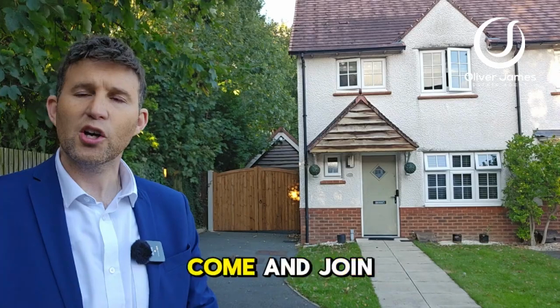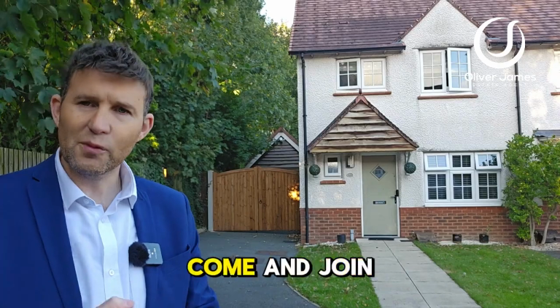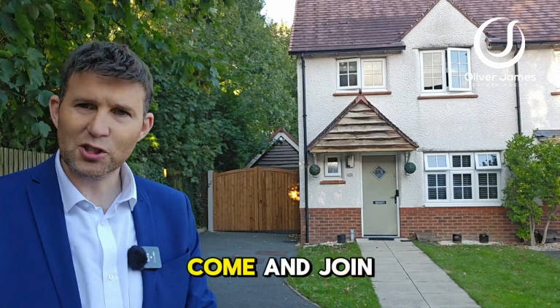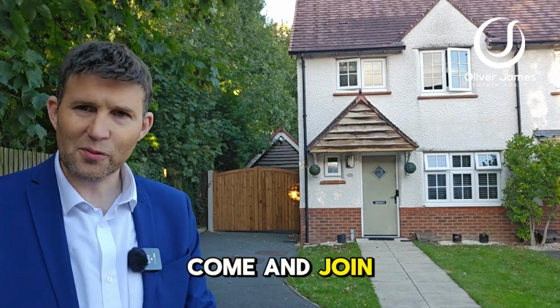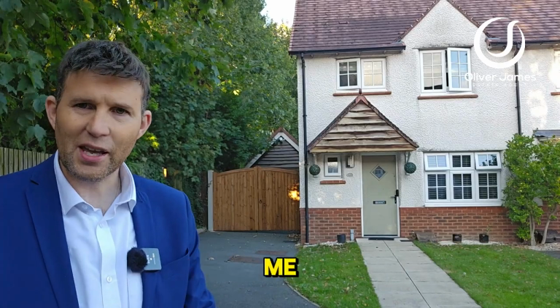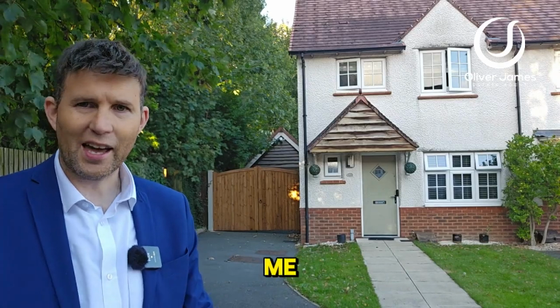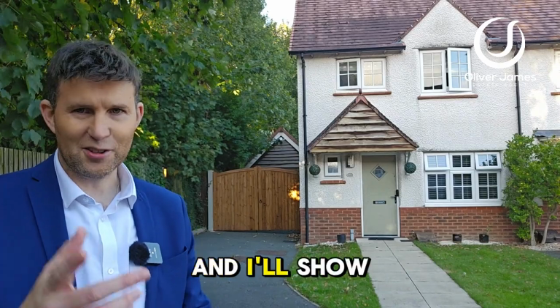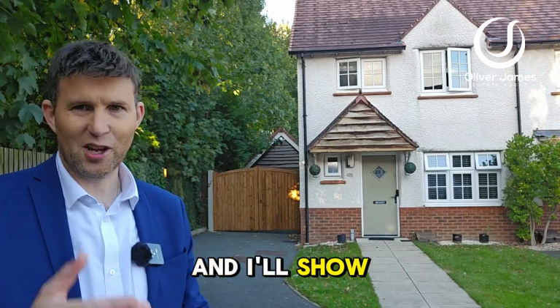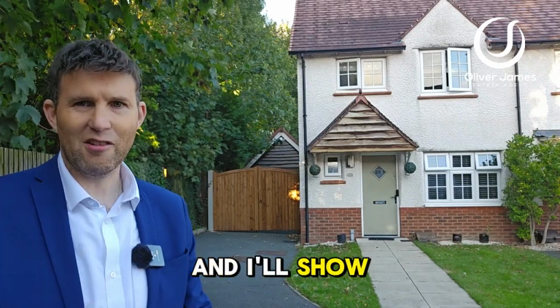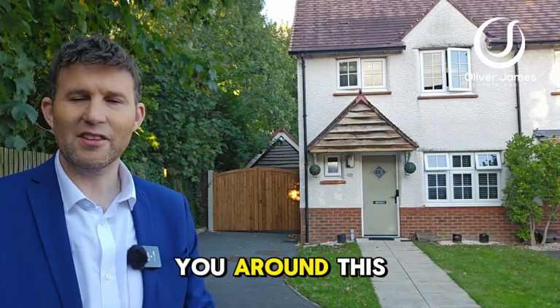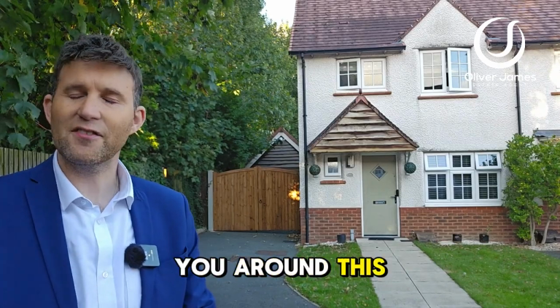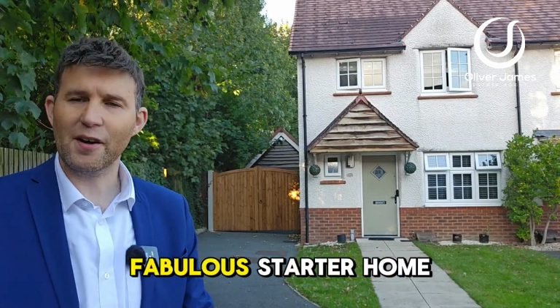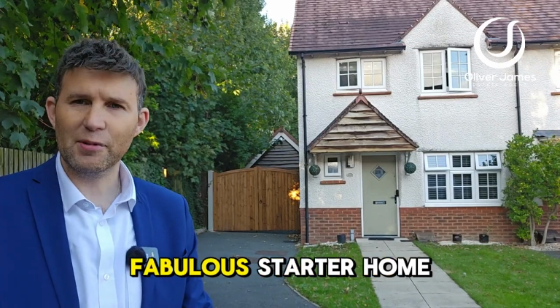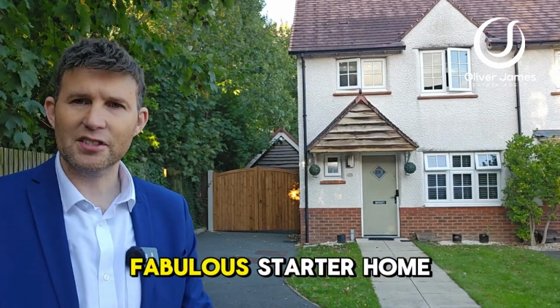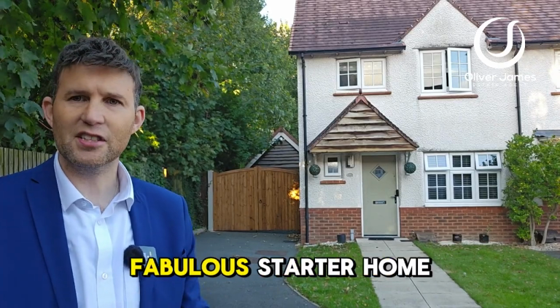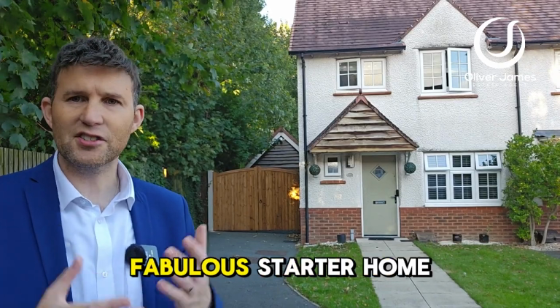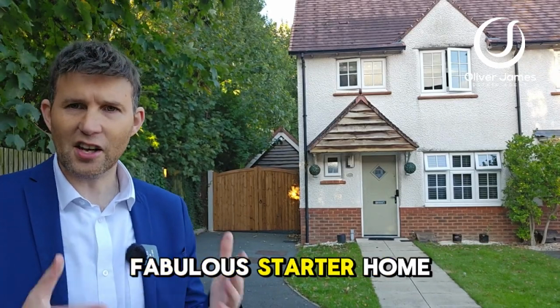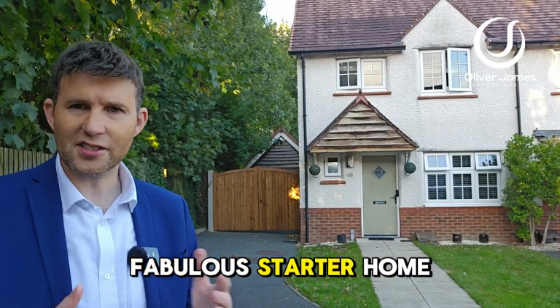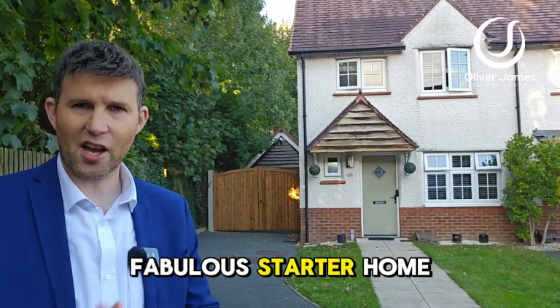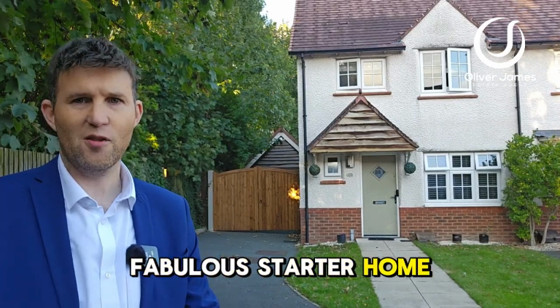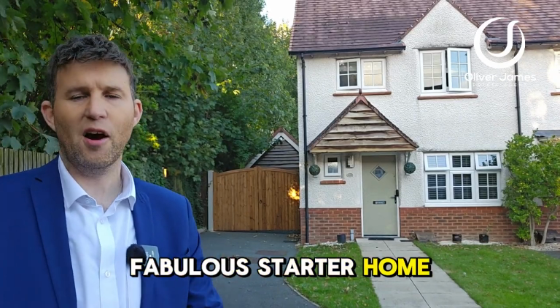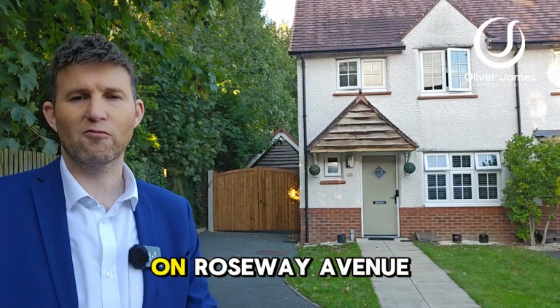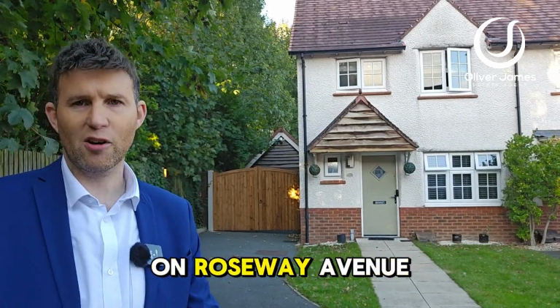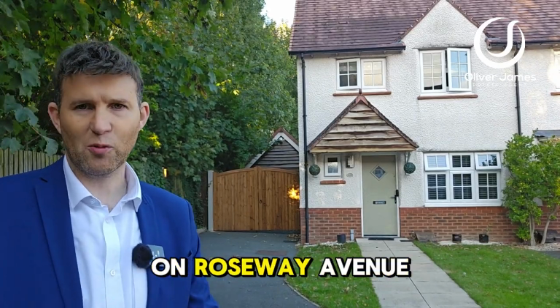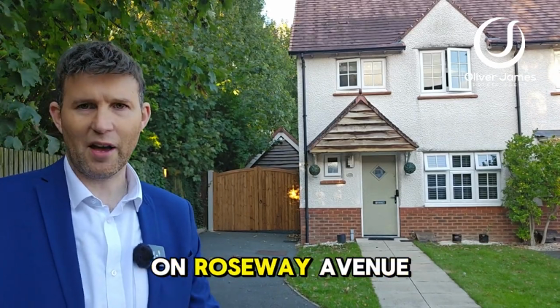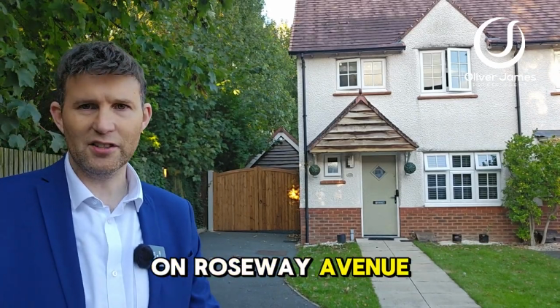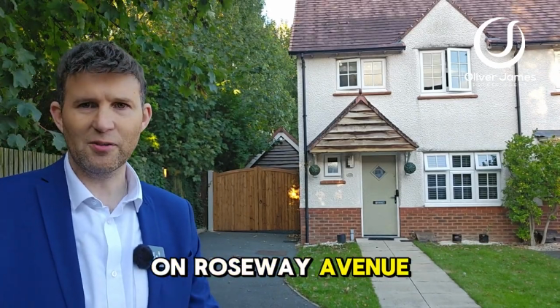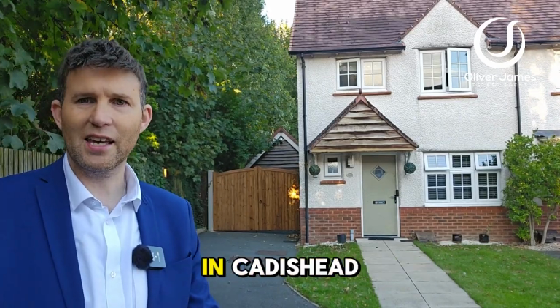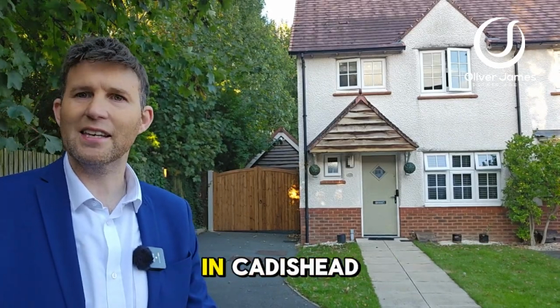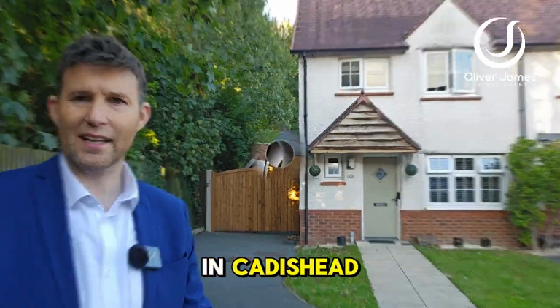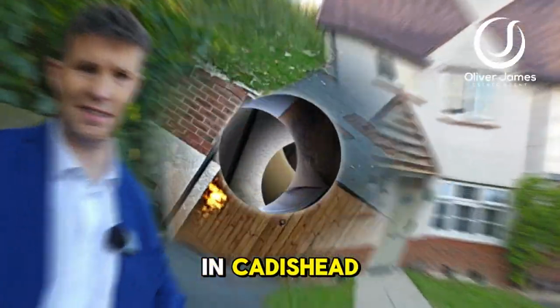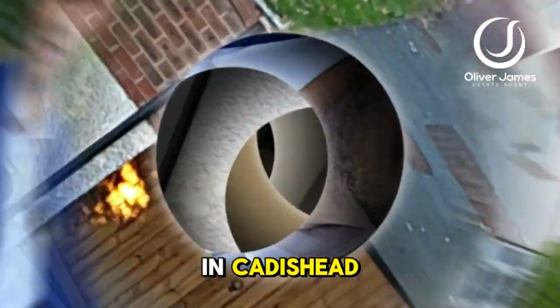Come and join me and I'll show you around this fabulous starter home on Roseway Avenue in Cadishead.